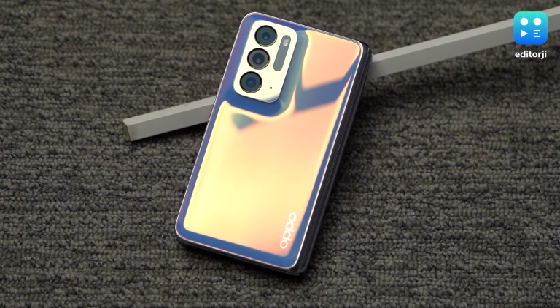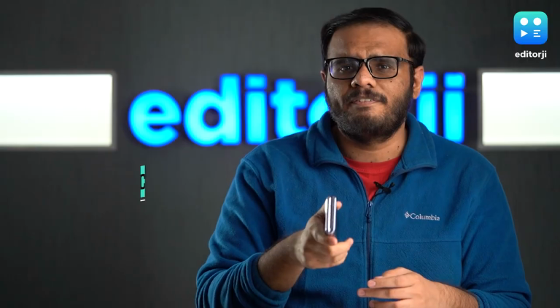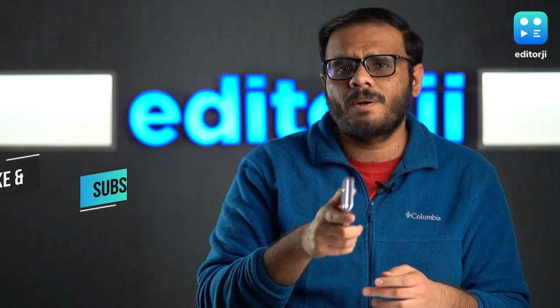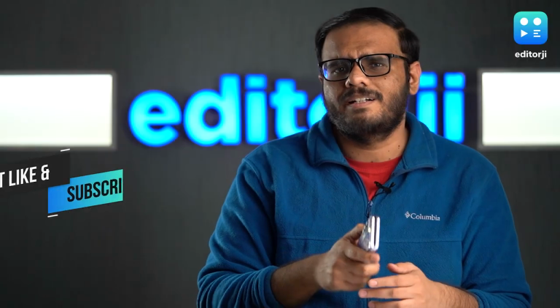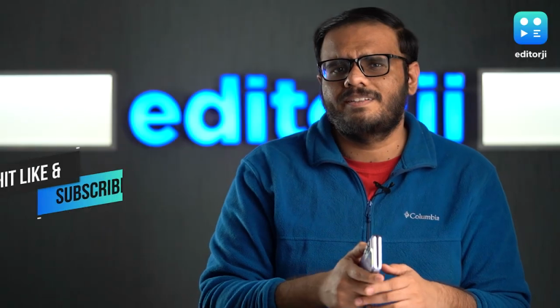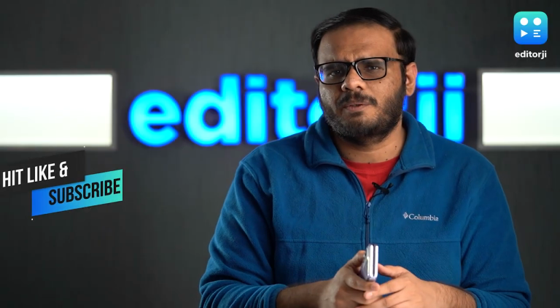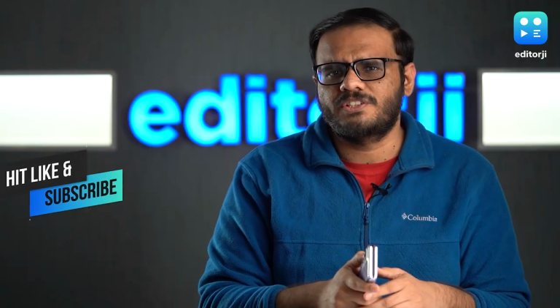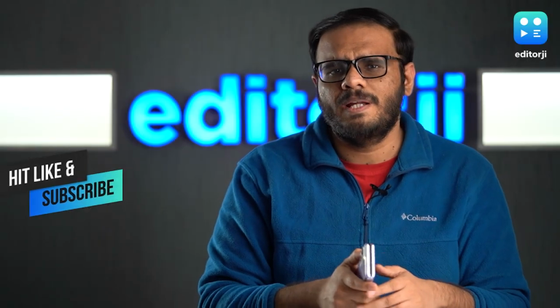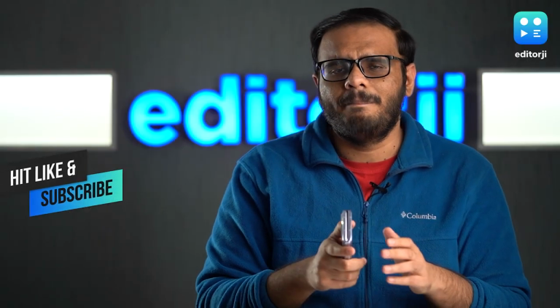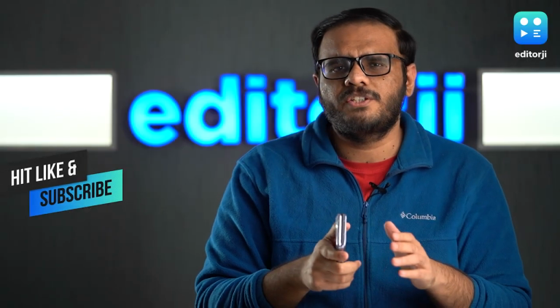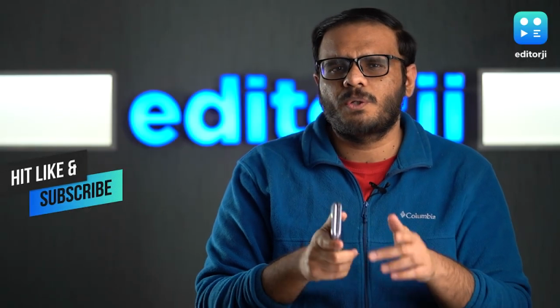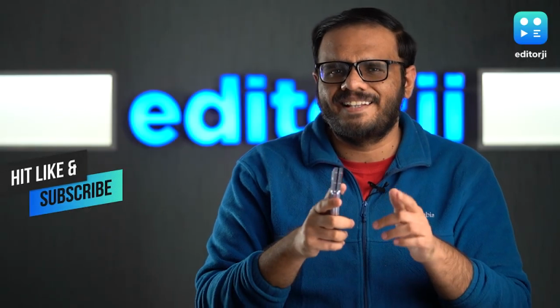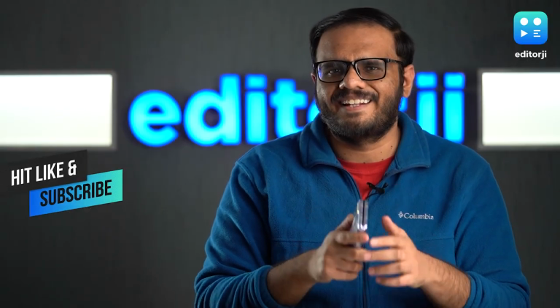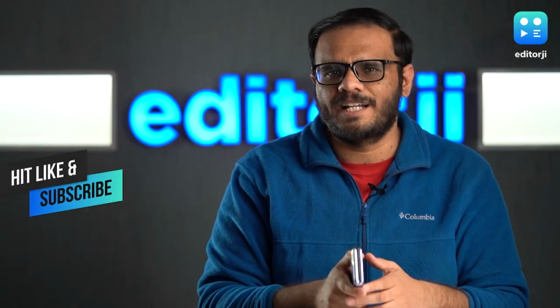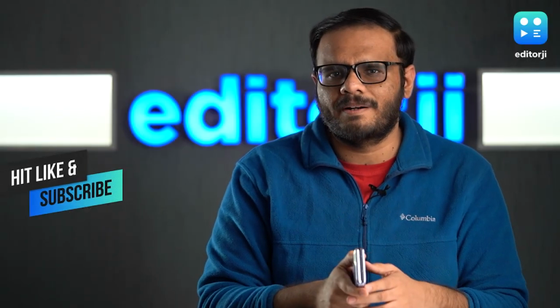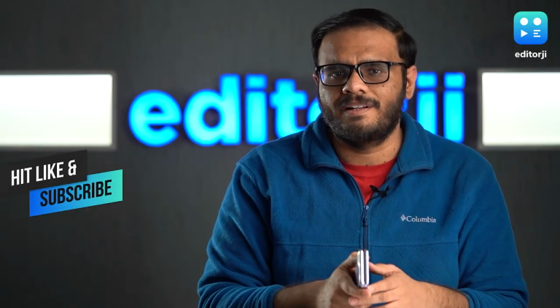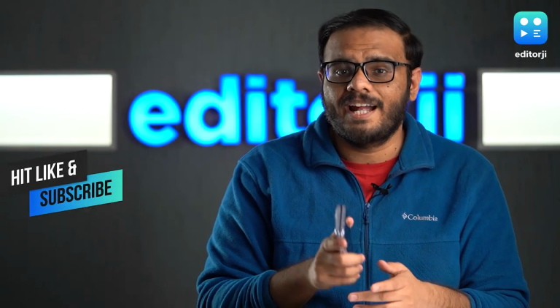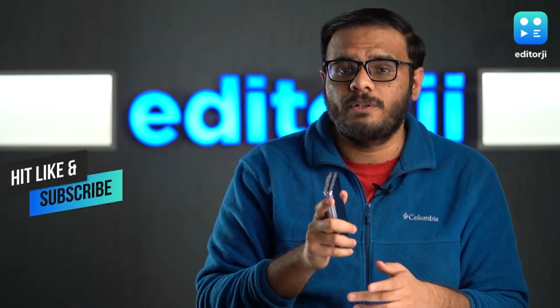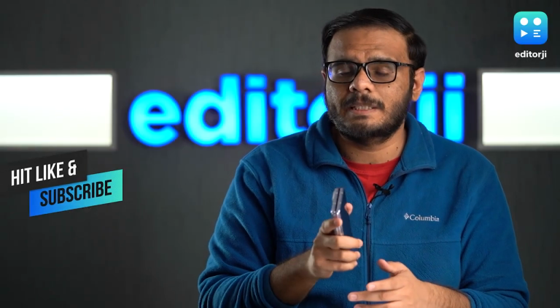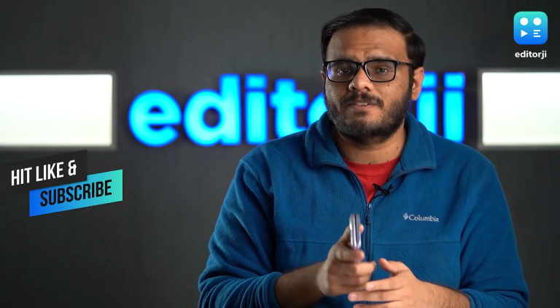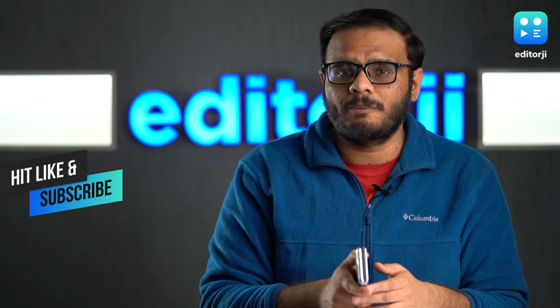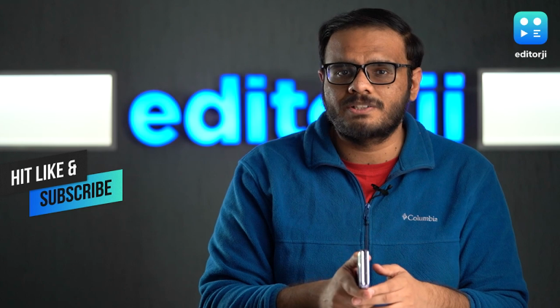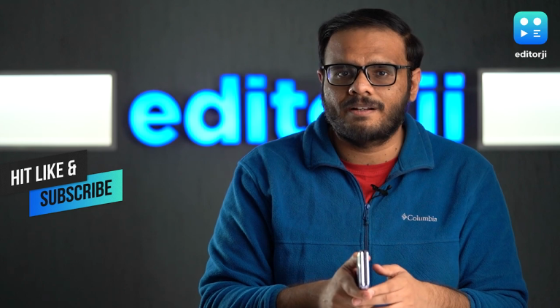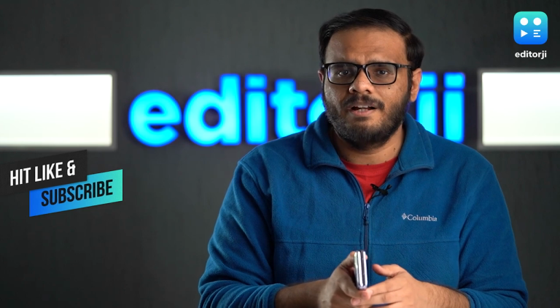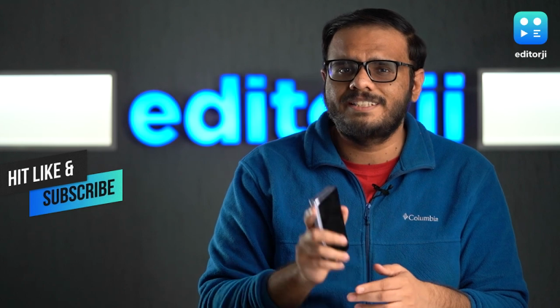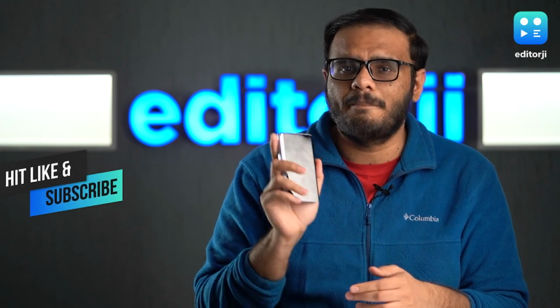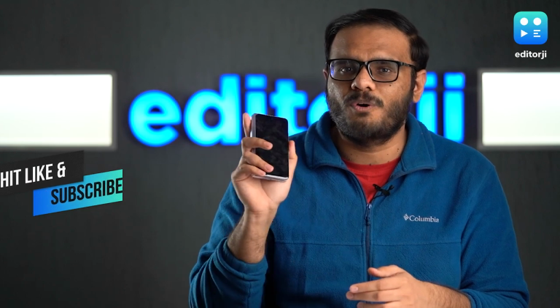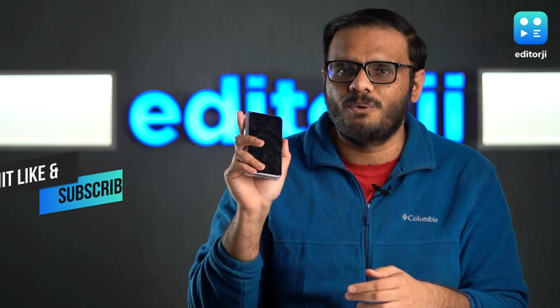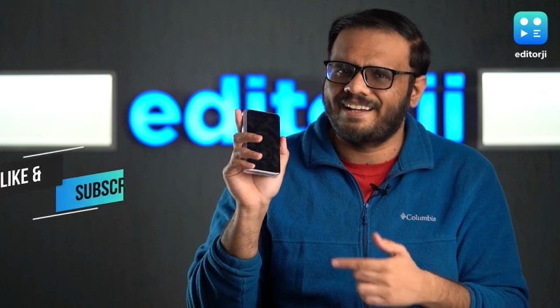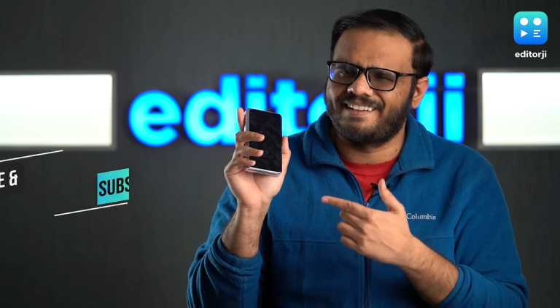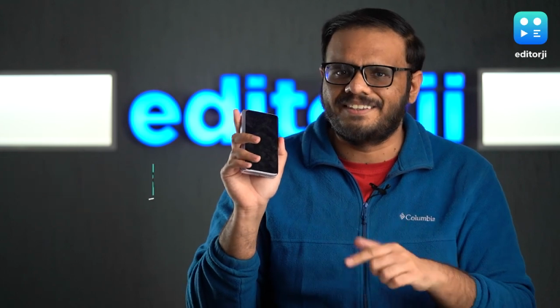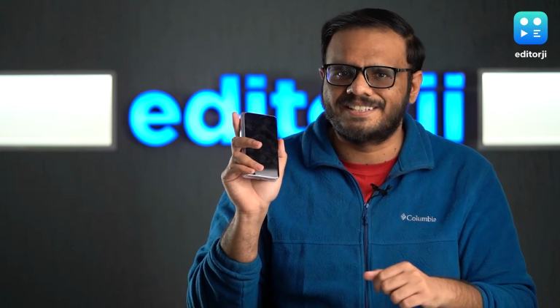Before I answer that question, make sure you hit that like button and do subscribe to our channel to see more cool tech like this.